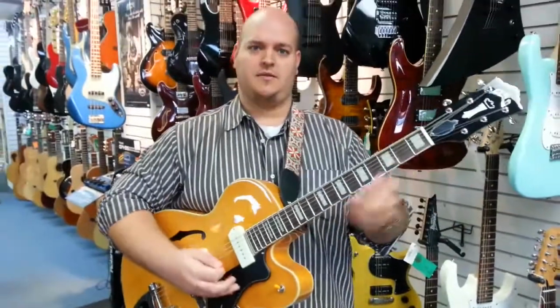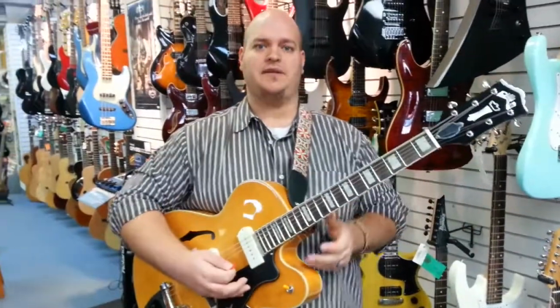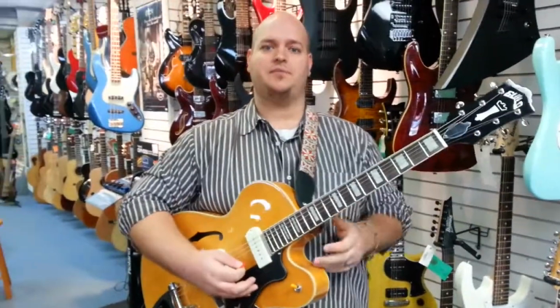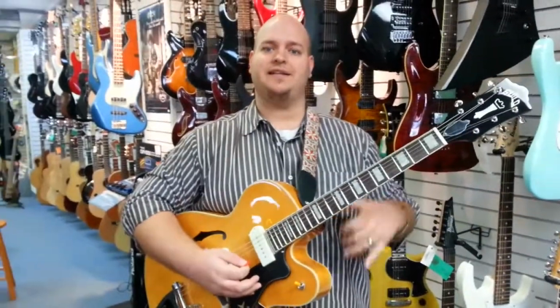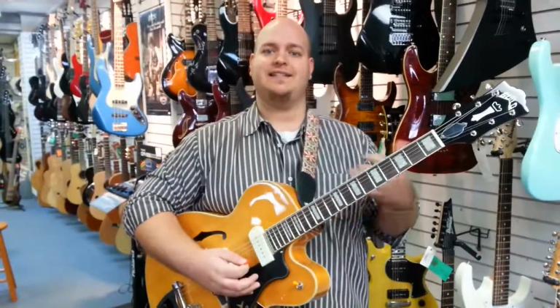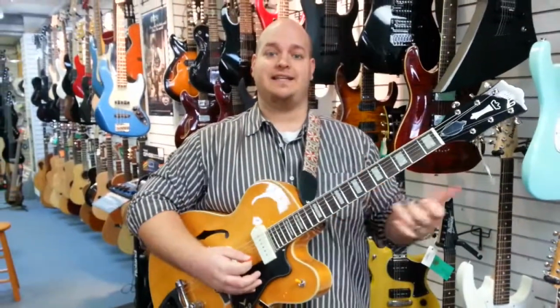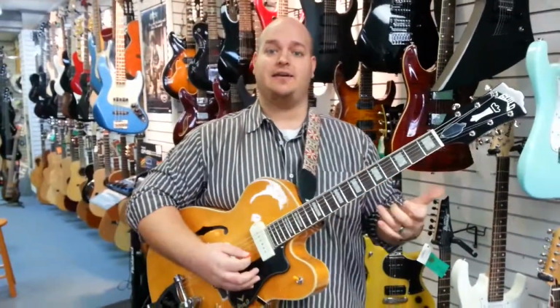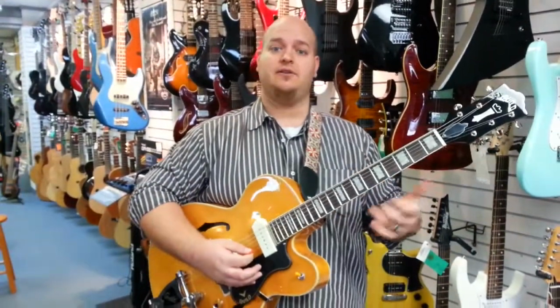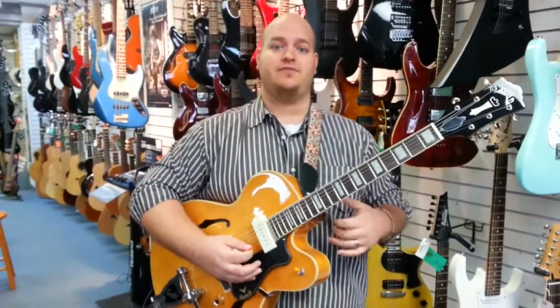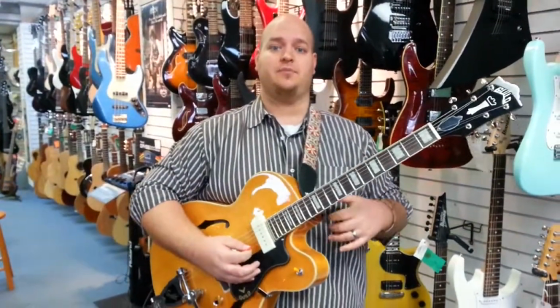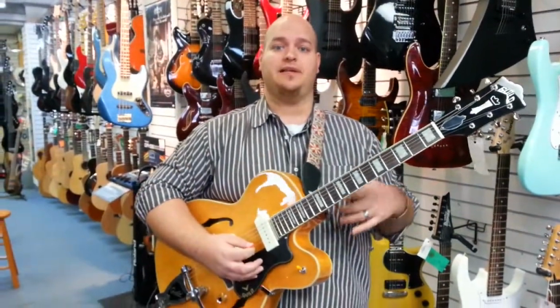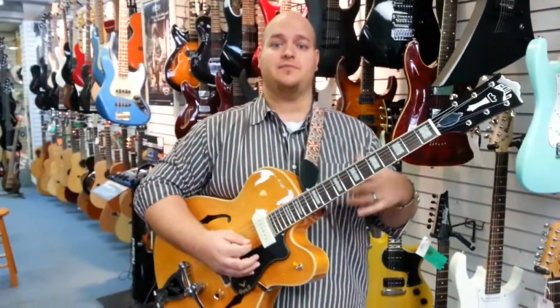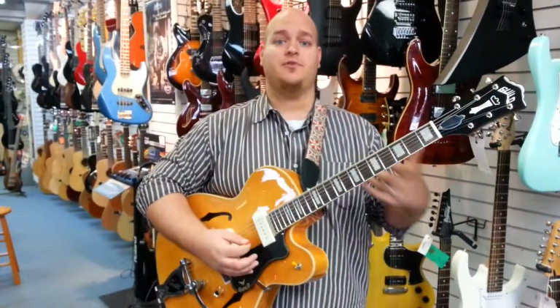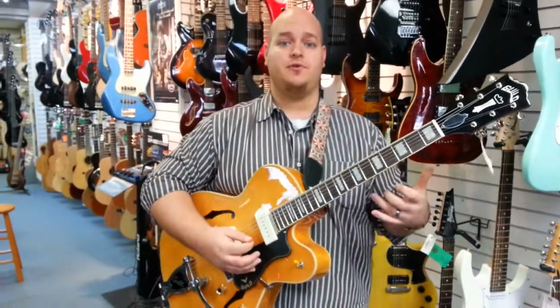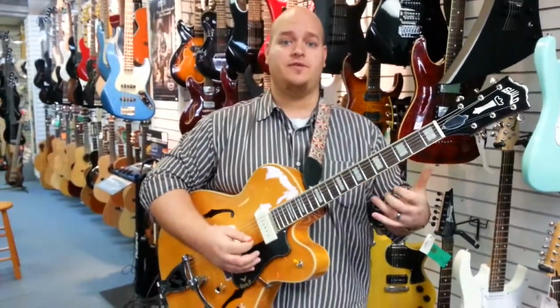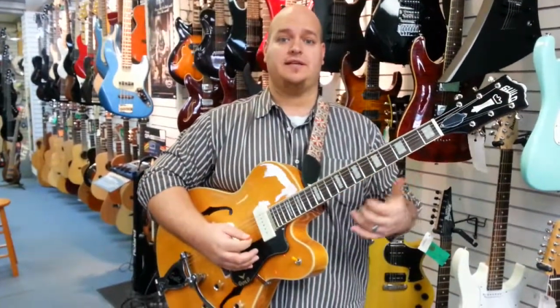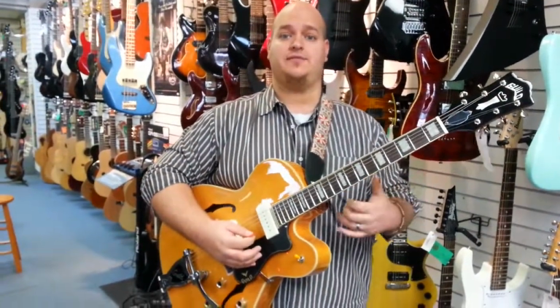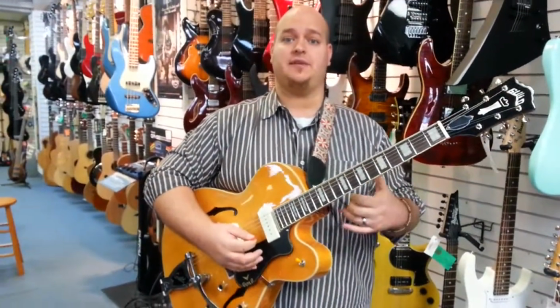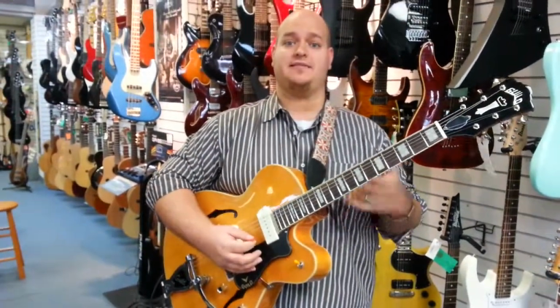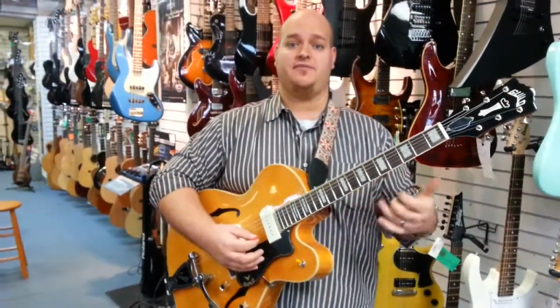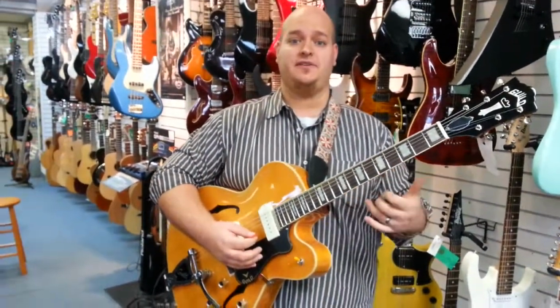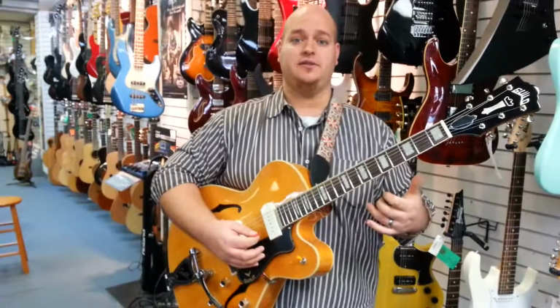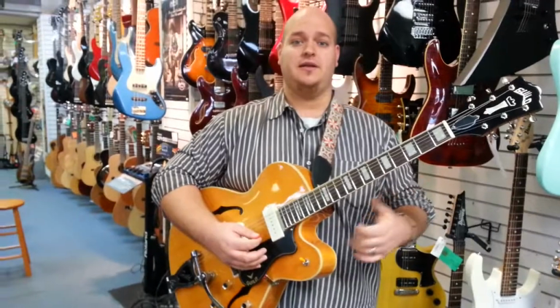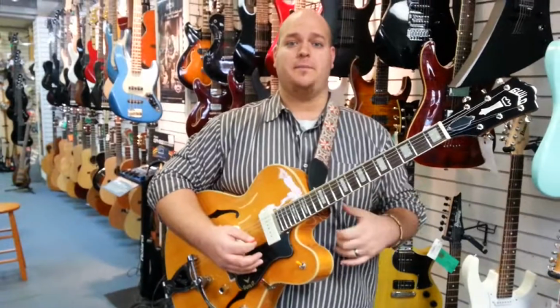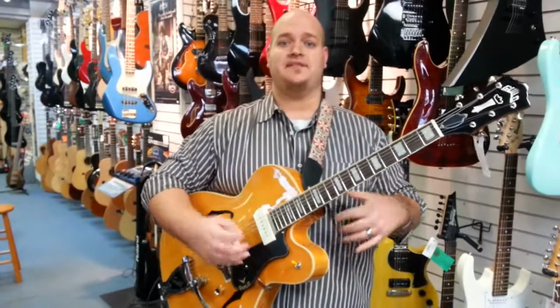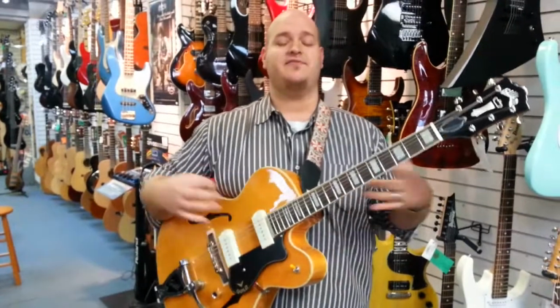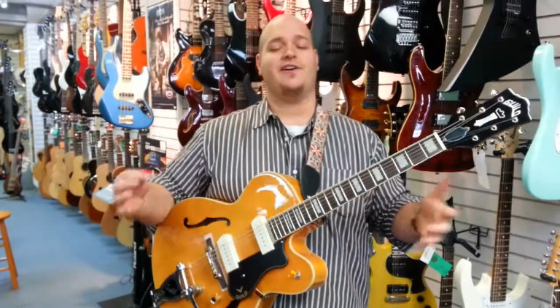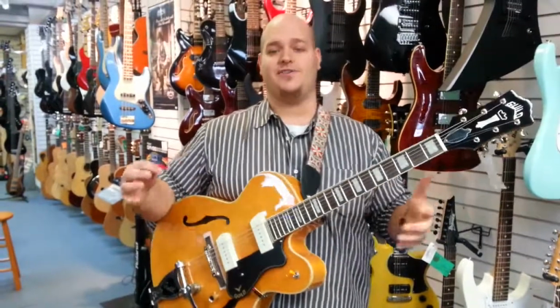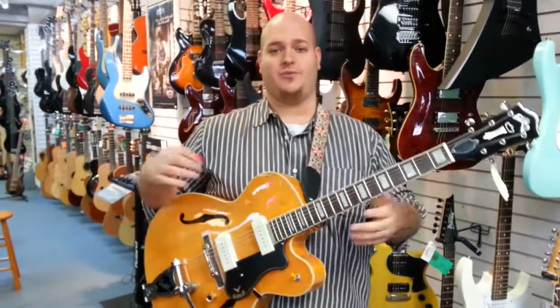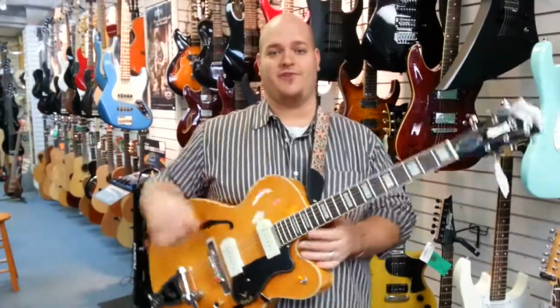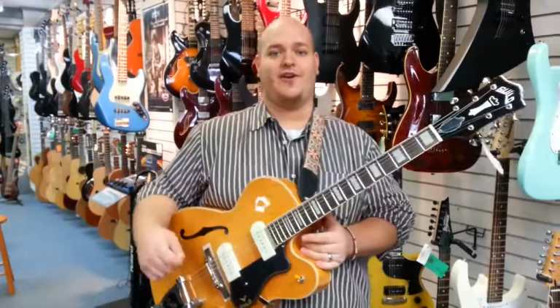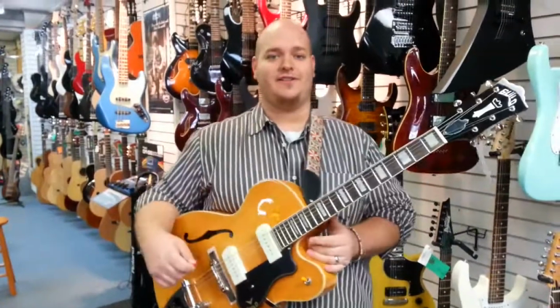Makes your playing stand out, gives your playing some groove, gives your playing some feel, makes it very enjoyable for your audience.